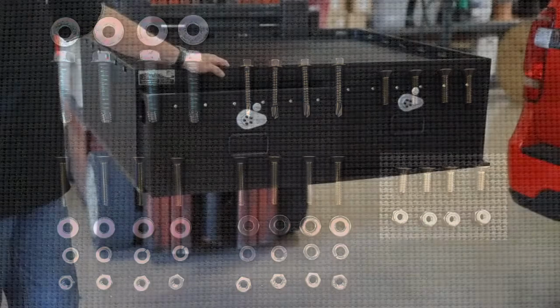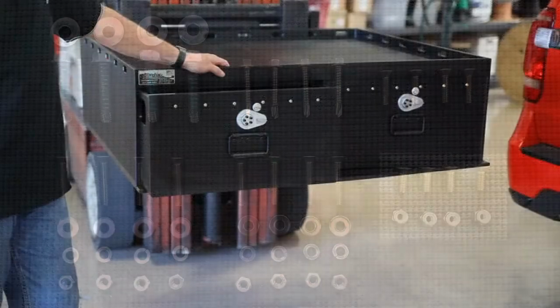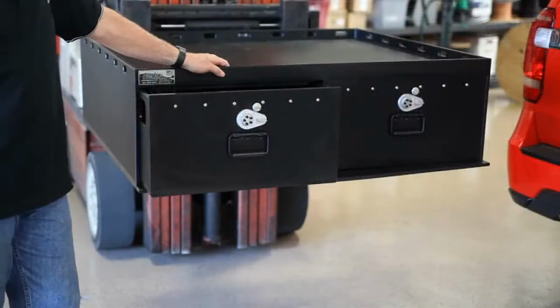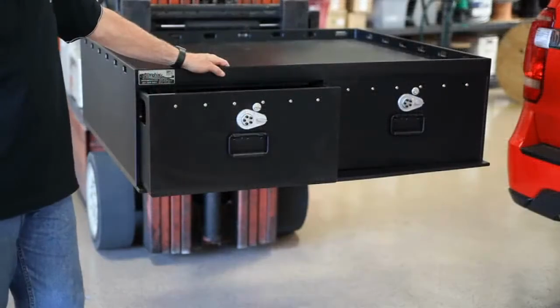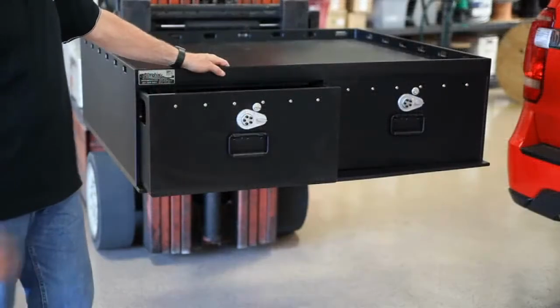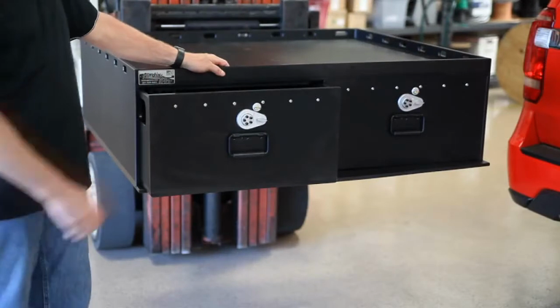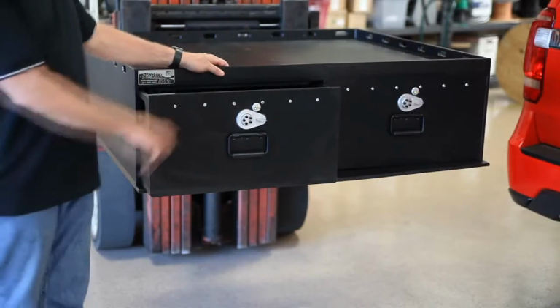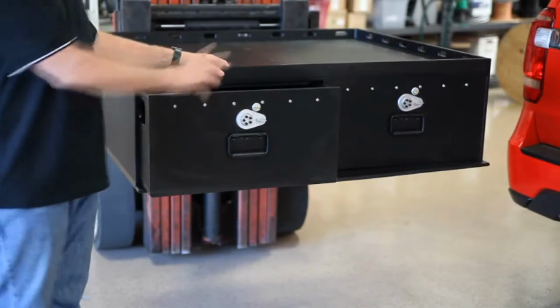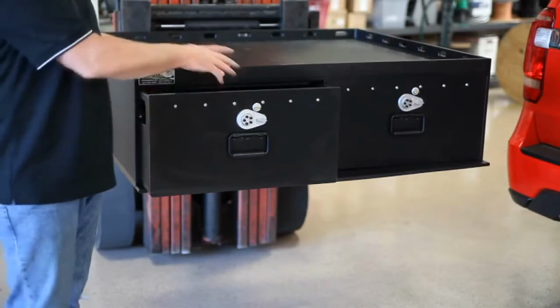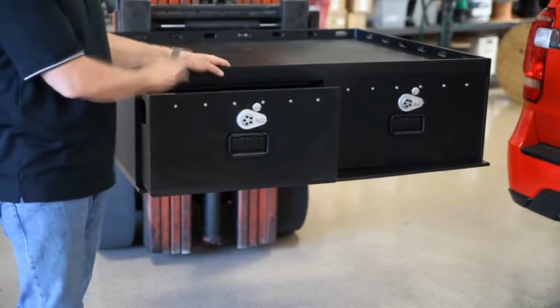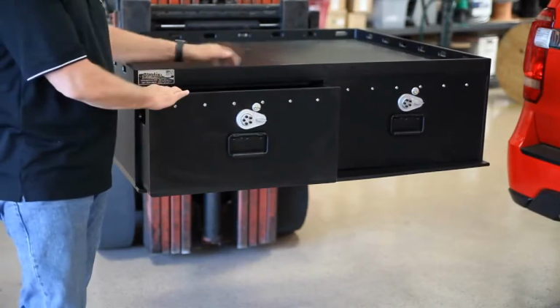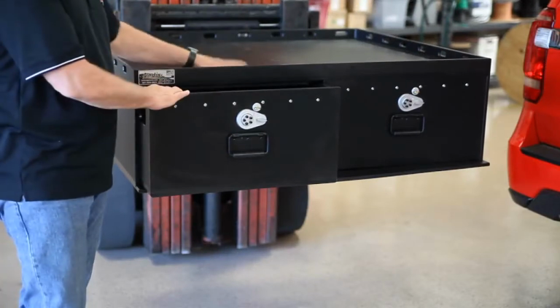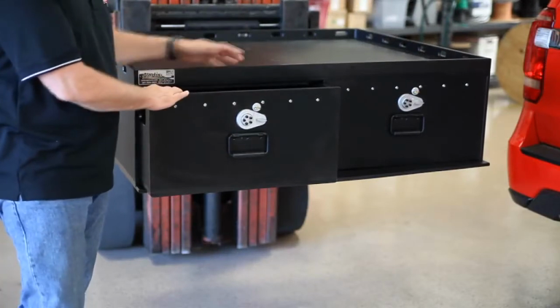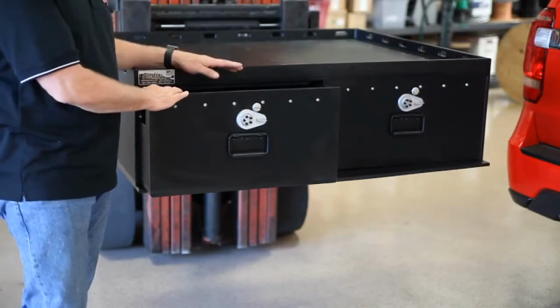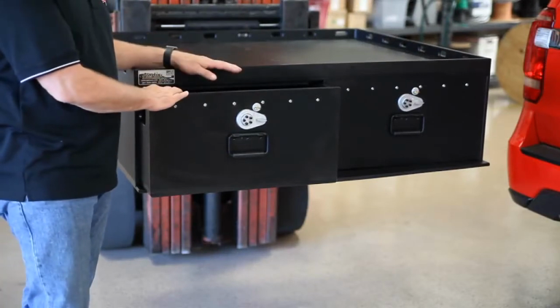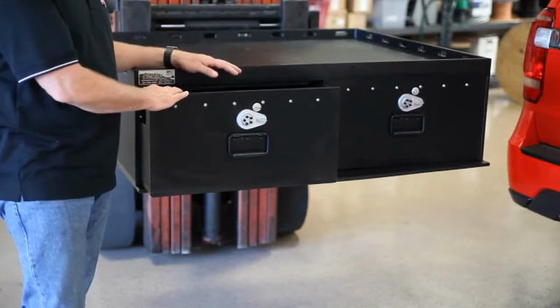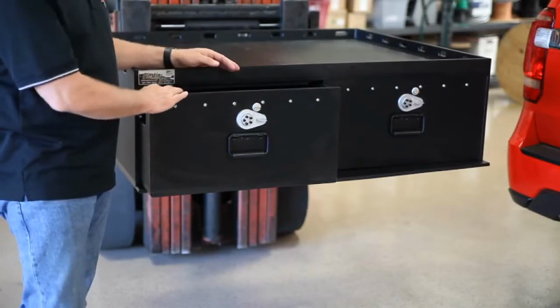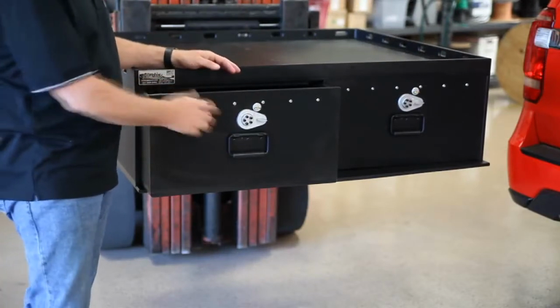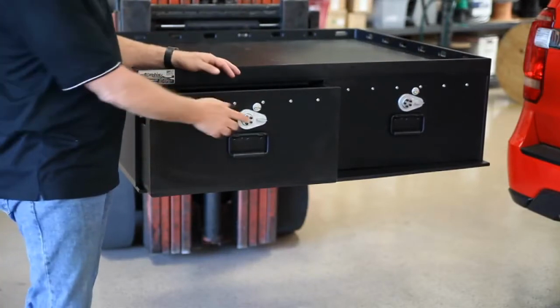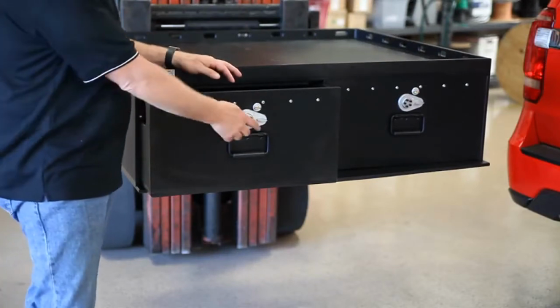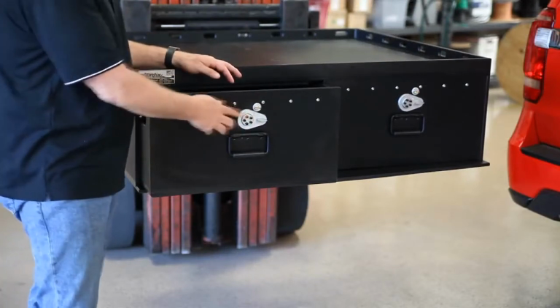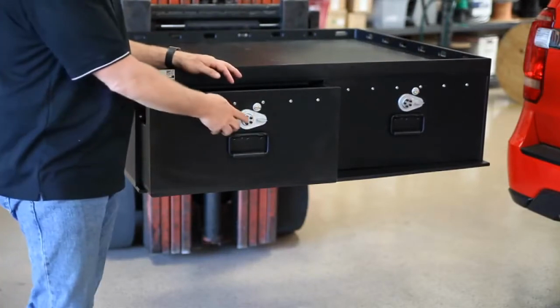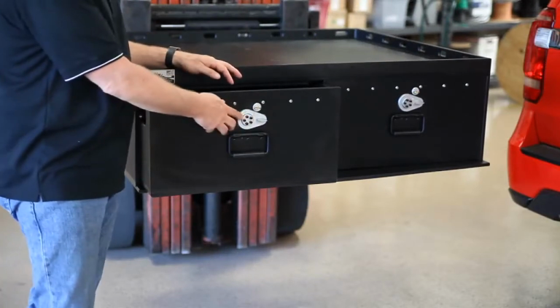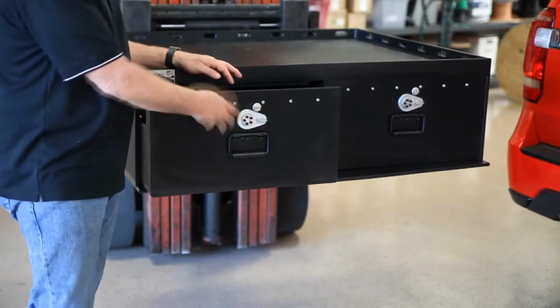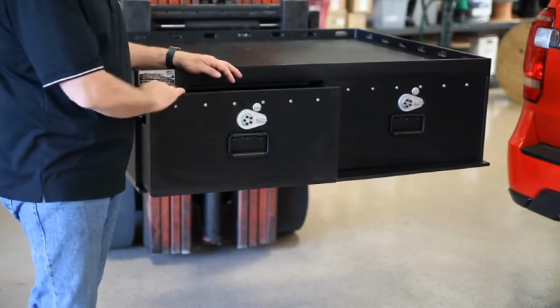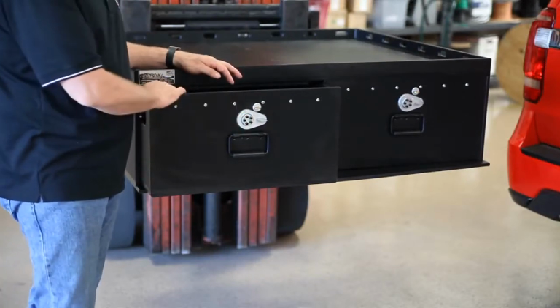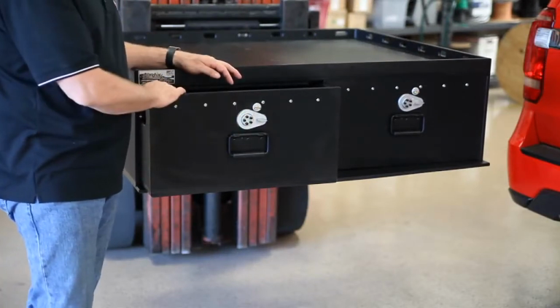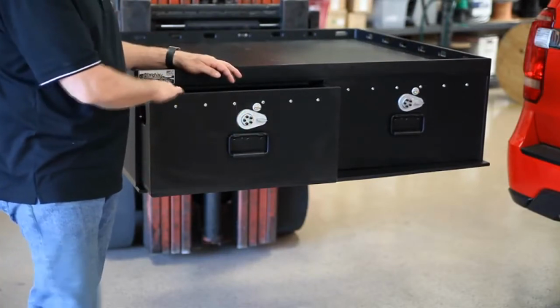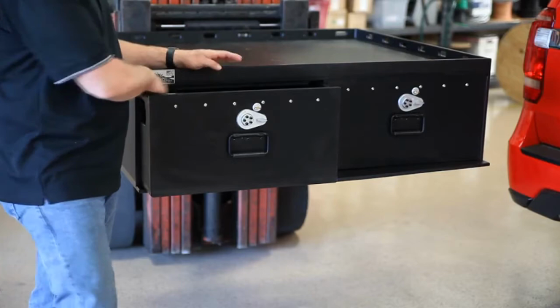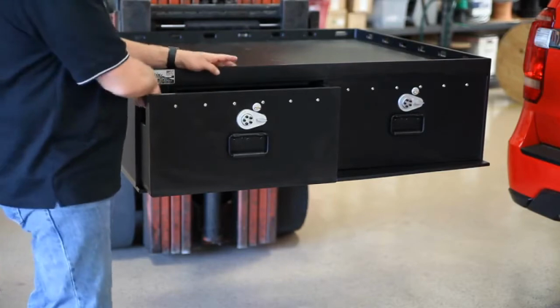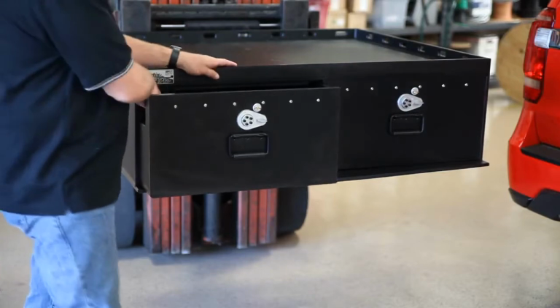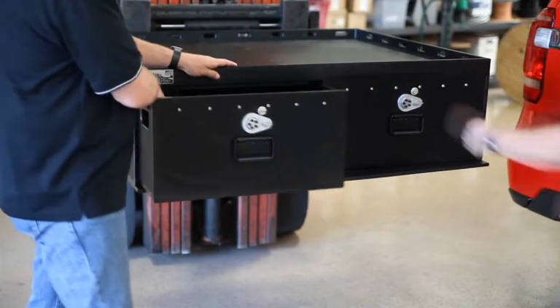The first thing you're going to do is remove both drawers from the vault itself. Punch in your combination that's in there, and then bring the drawer out.